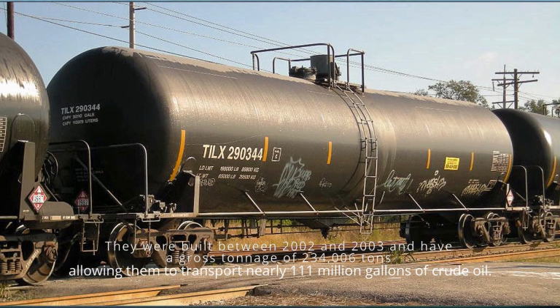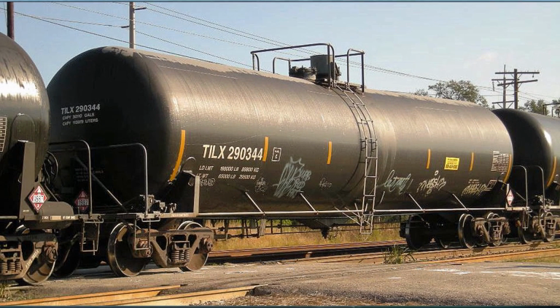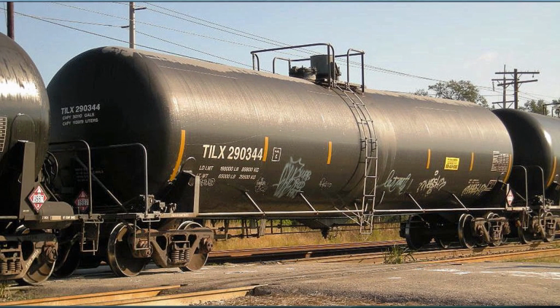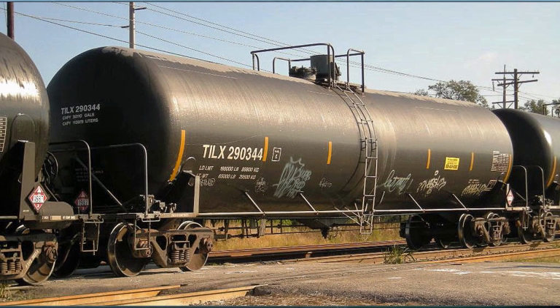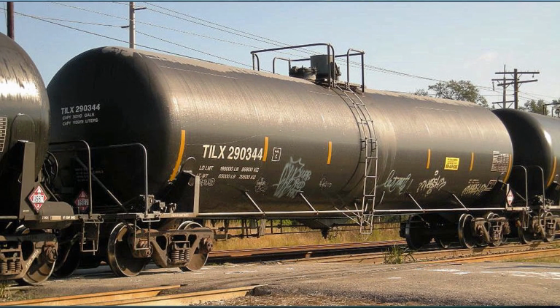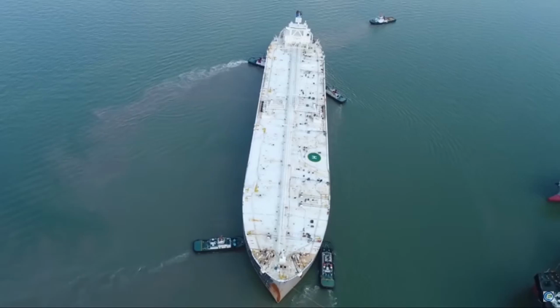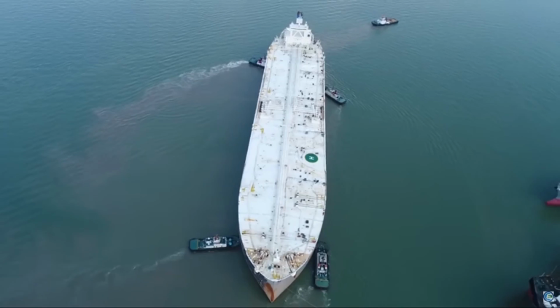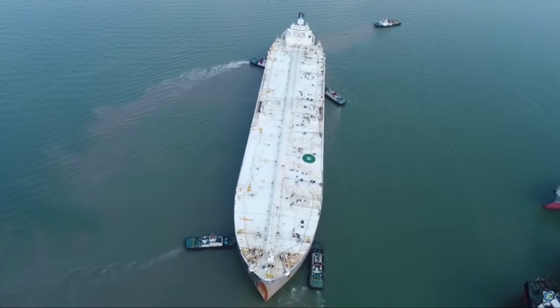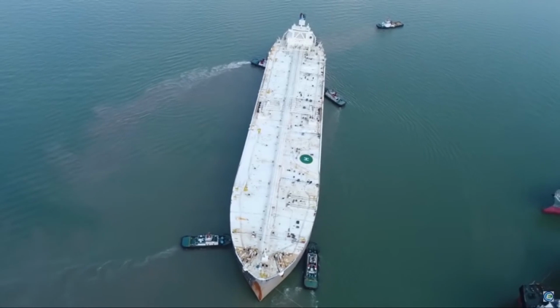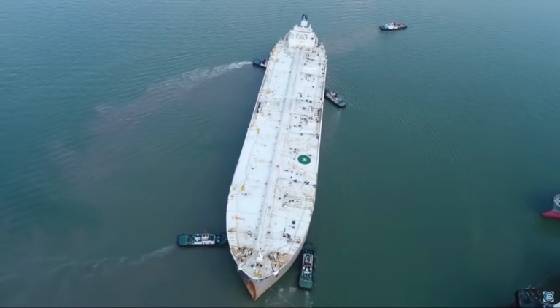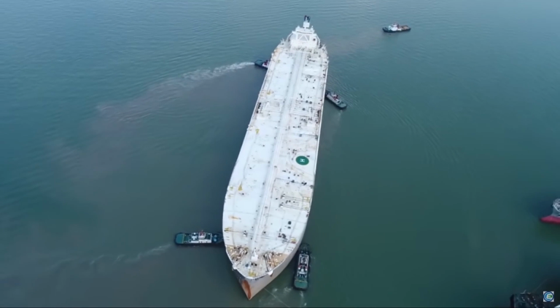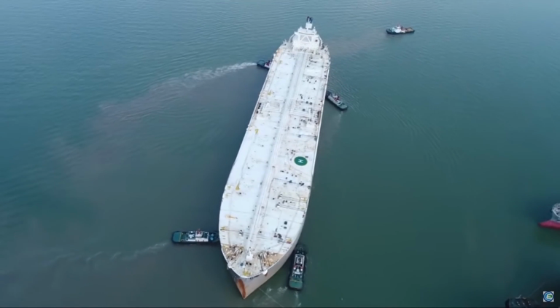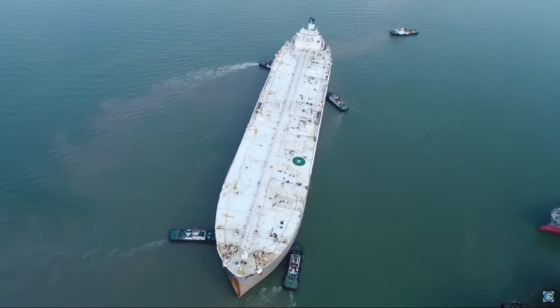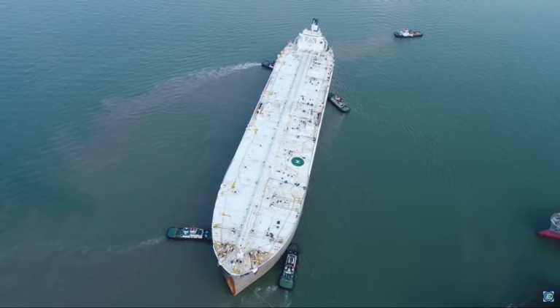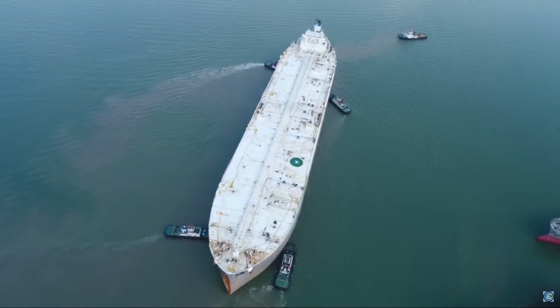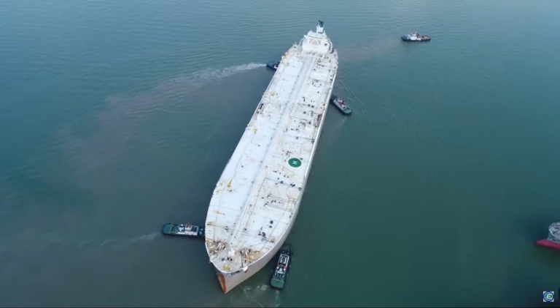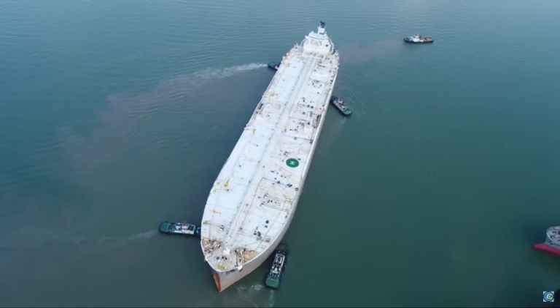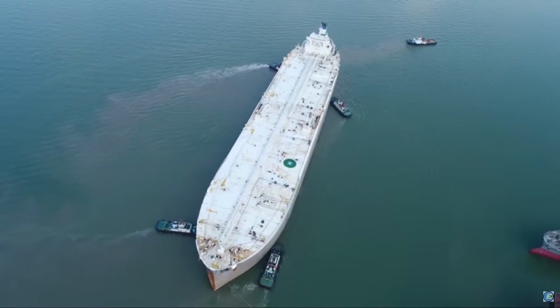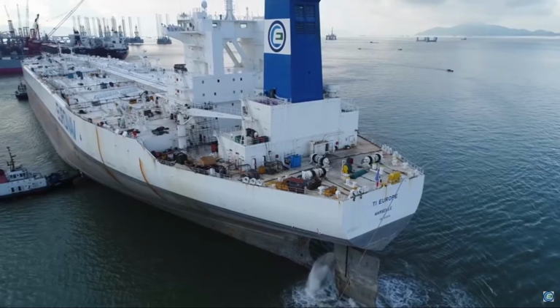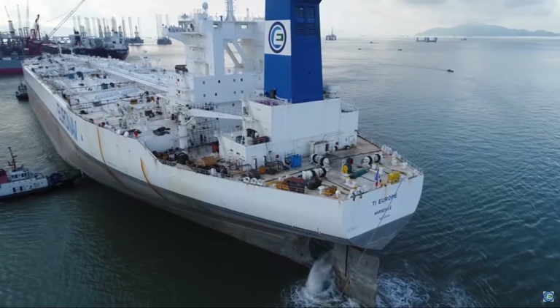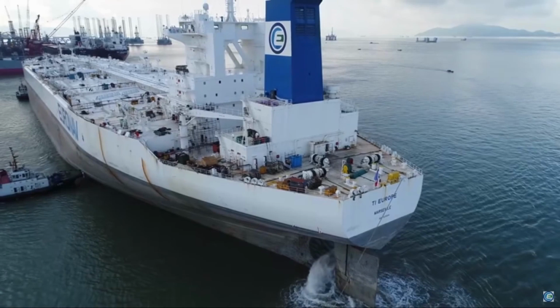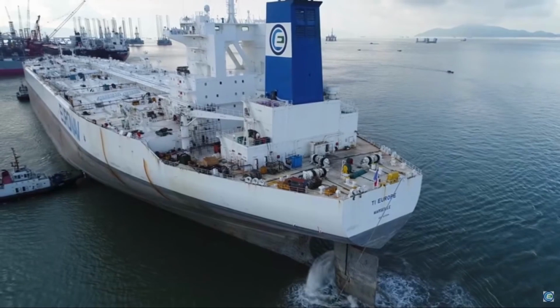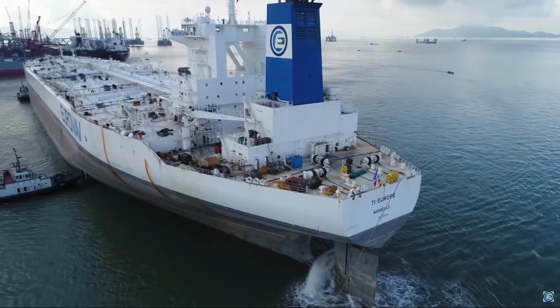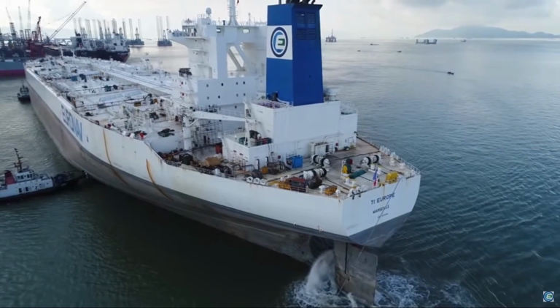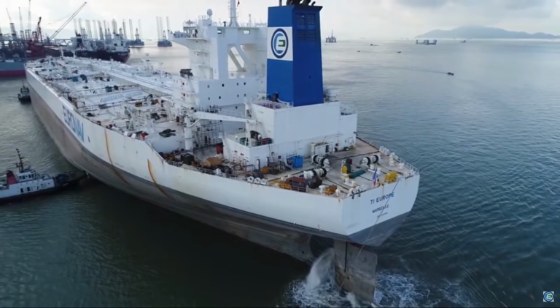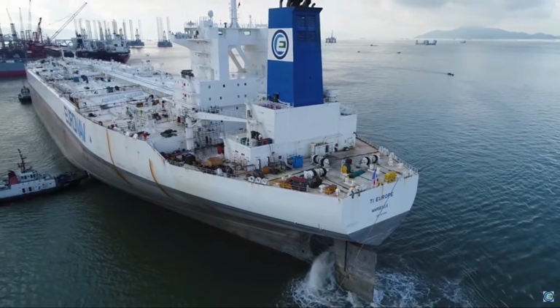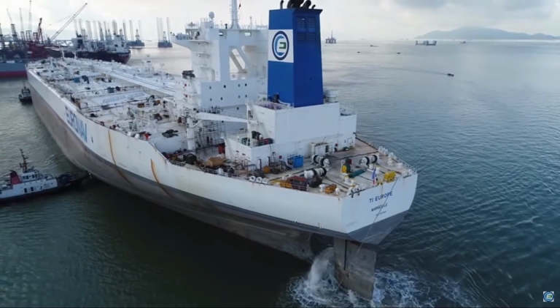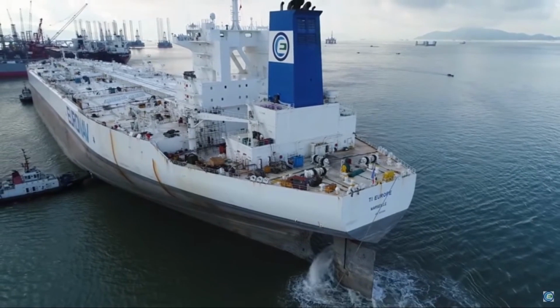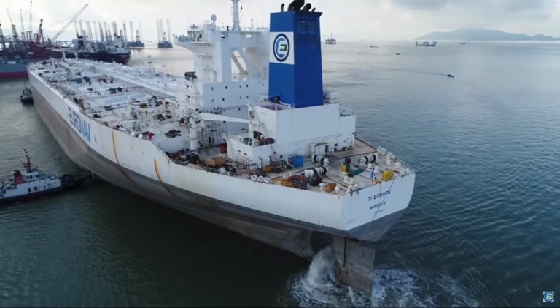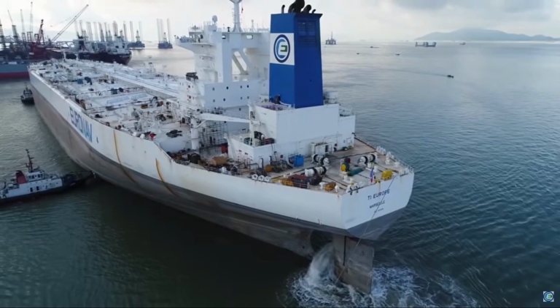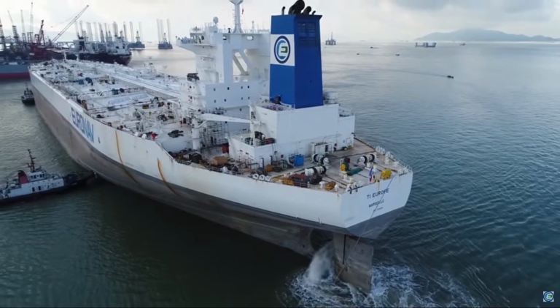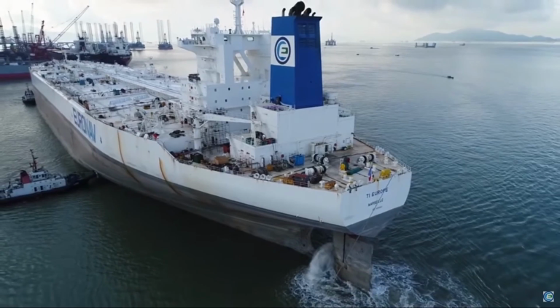To put that into perspective, that volume would be the equivalent of watching oil gush over Niagara Falls for about two and a half minutes.